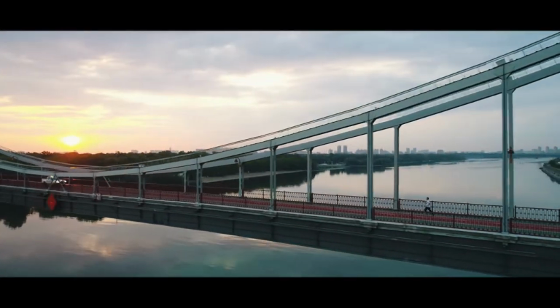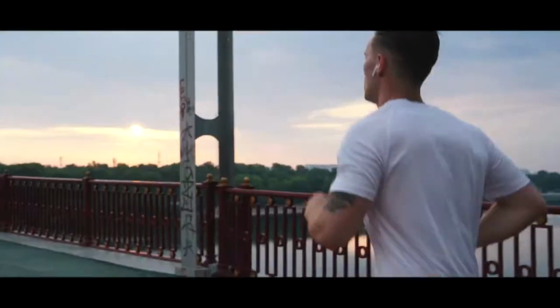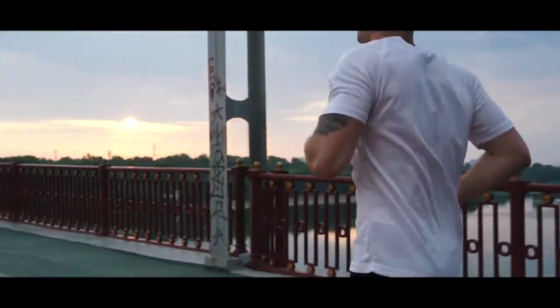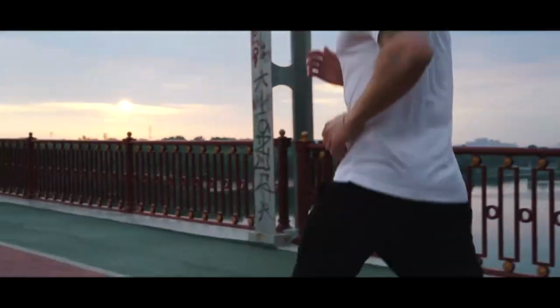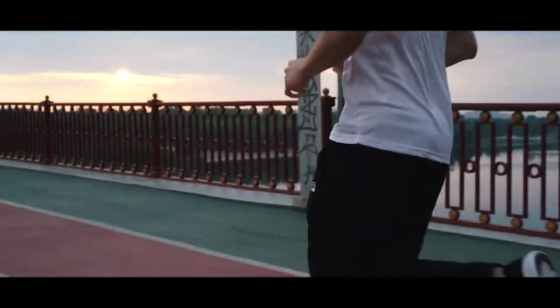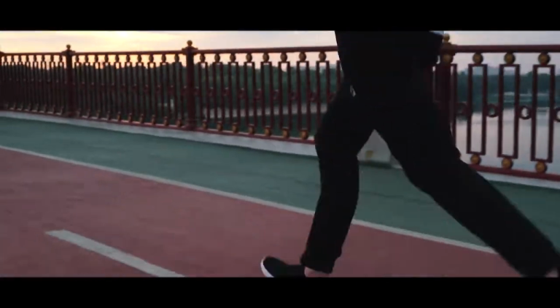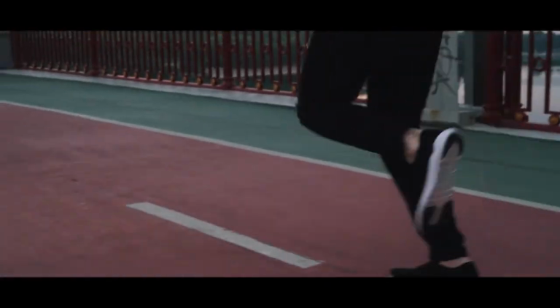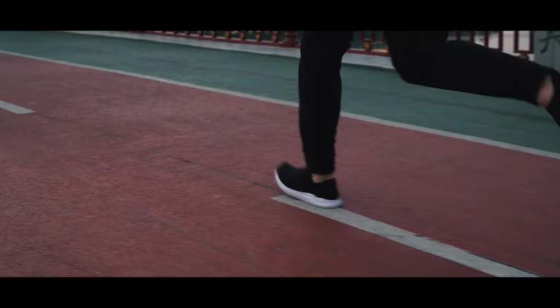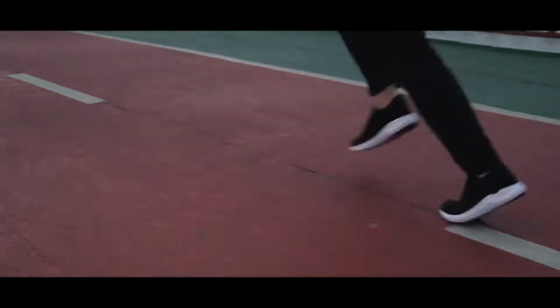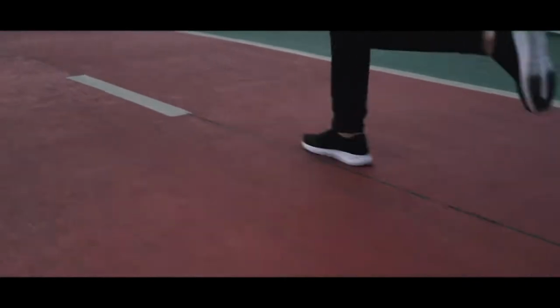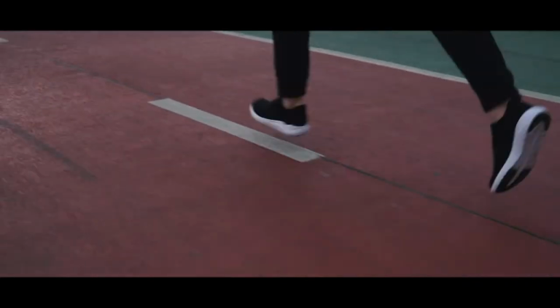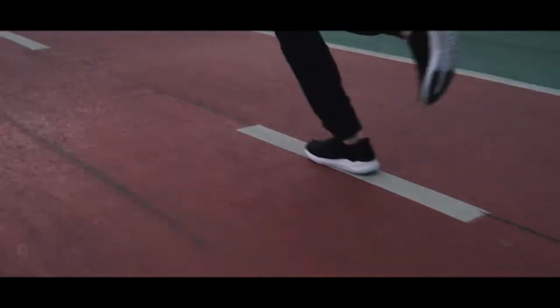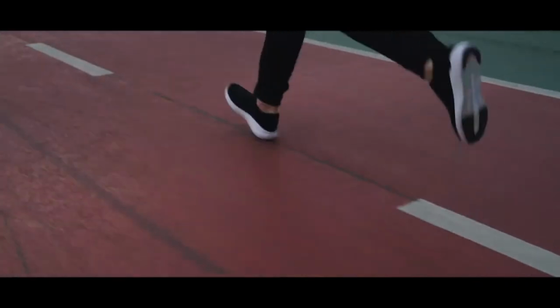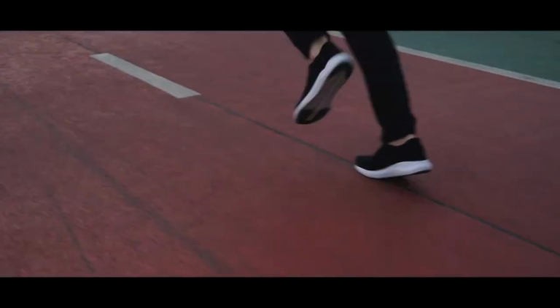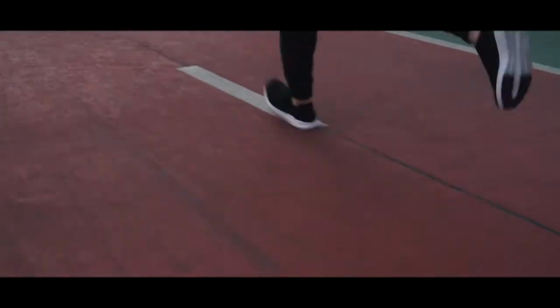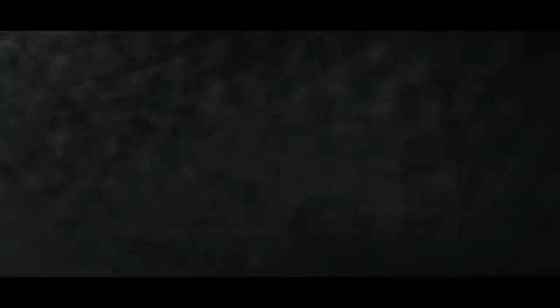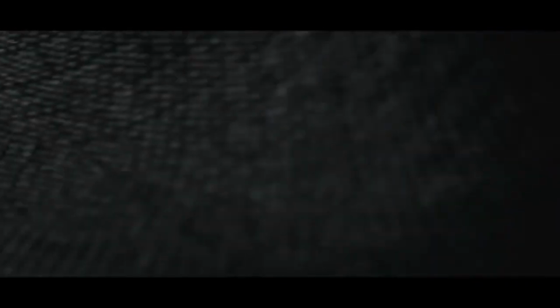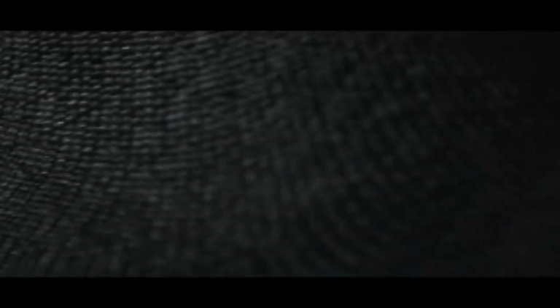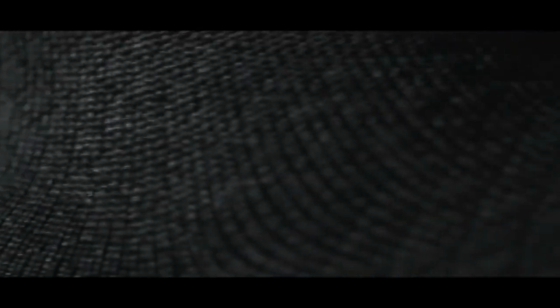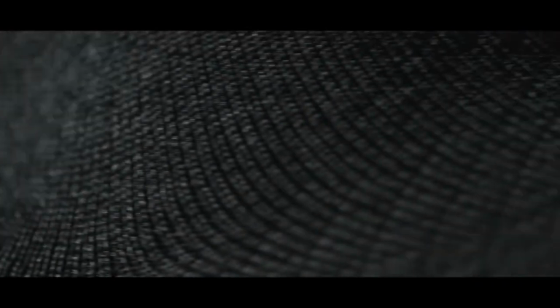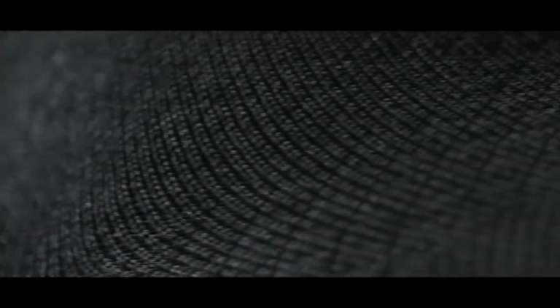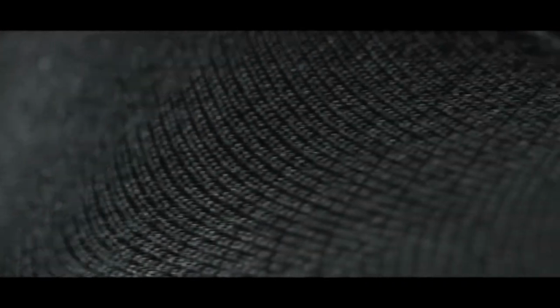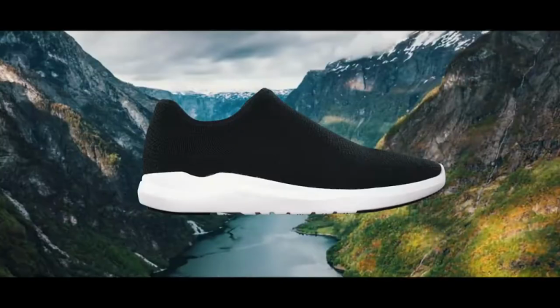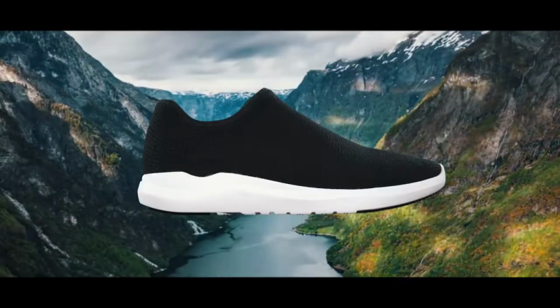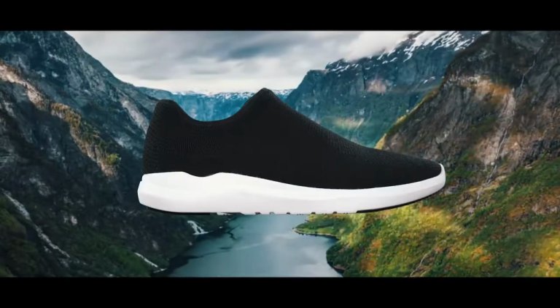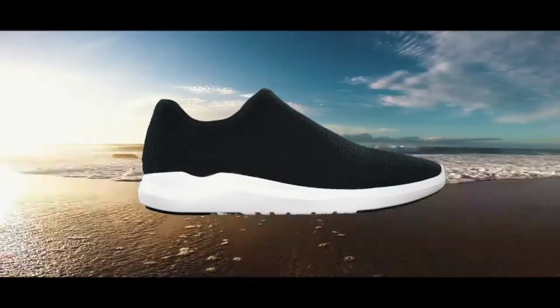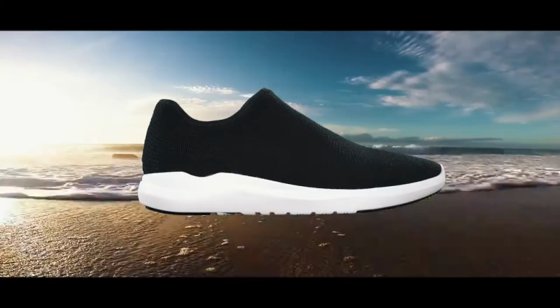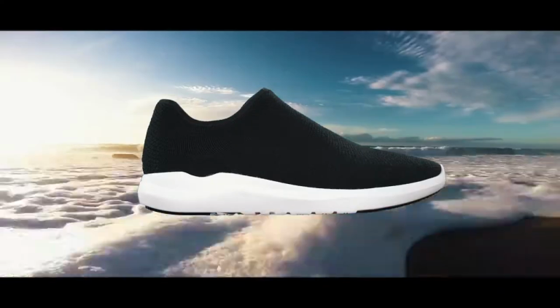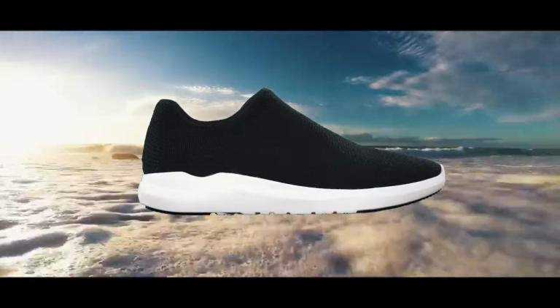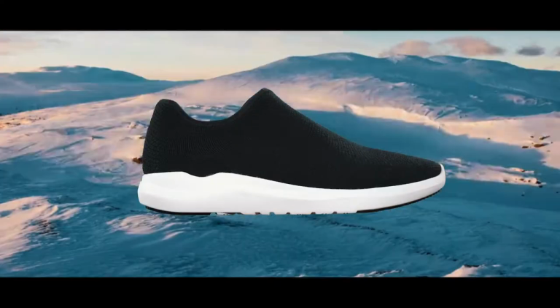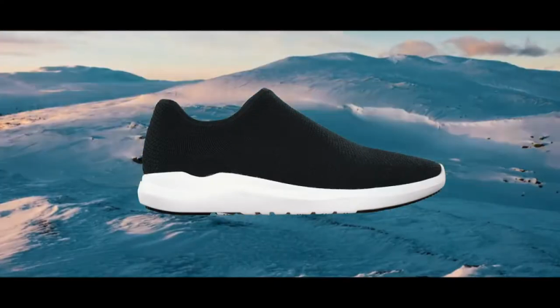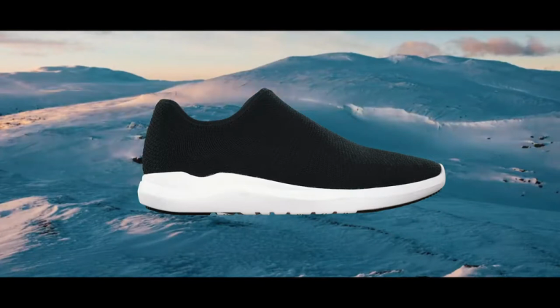This is VTECS, your next favorite everyday shoe. One shoe, 12 features for all seasons.